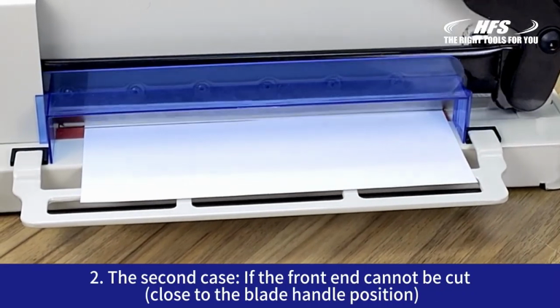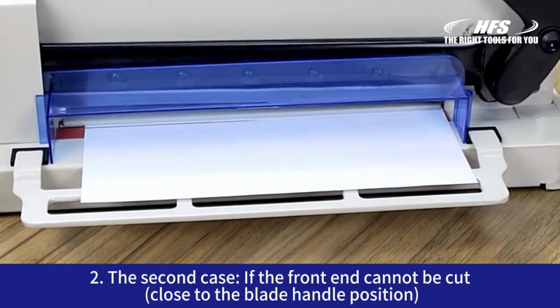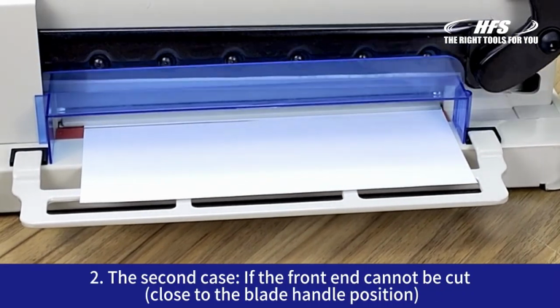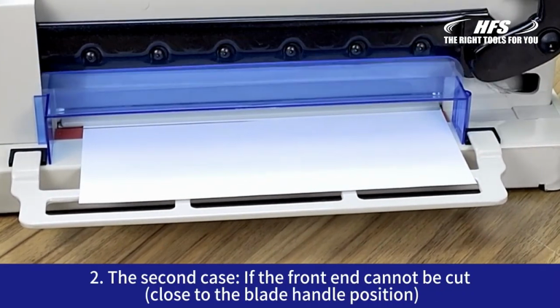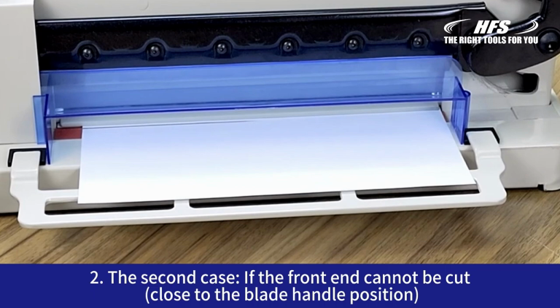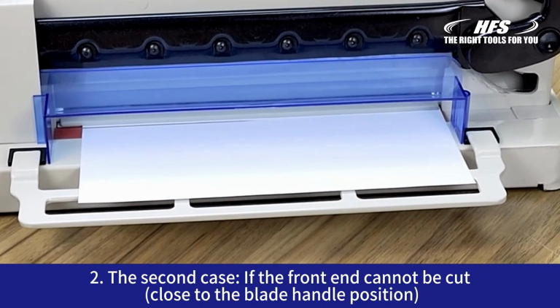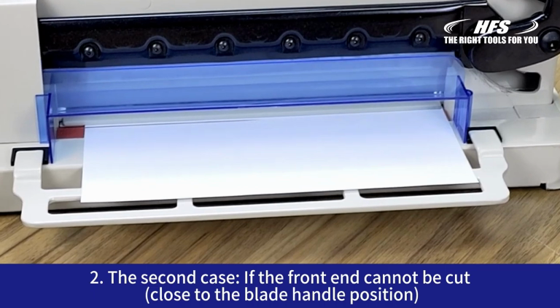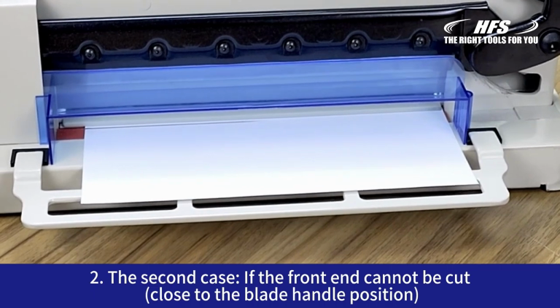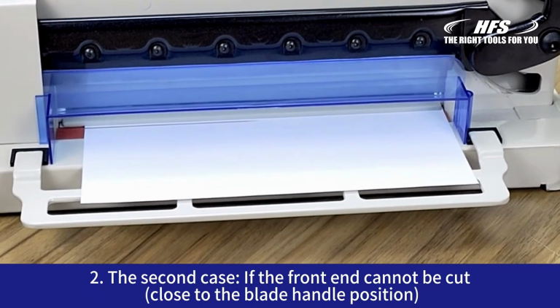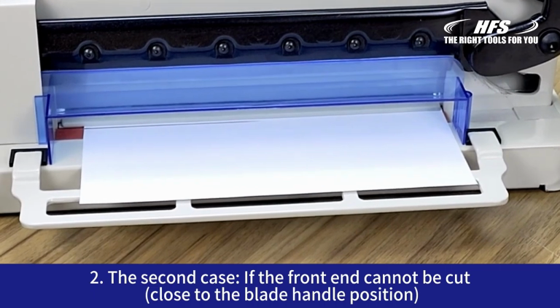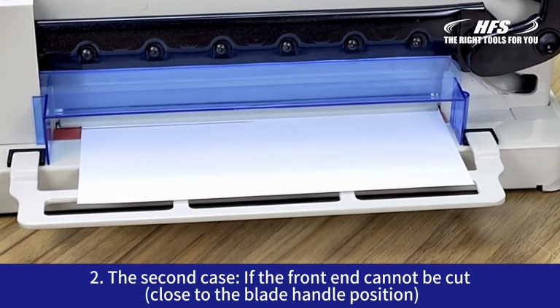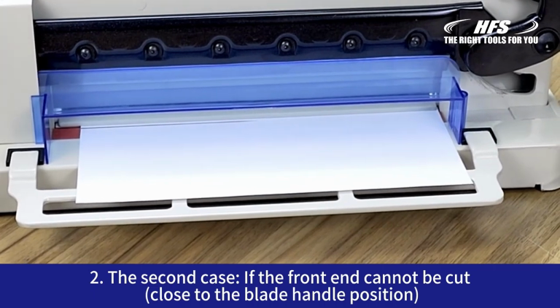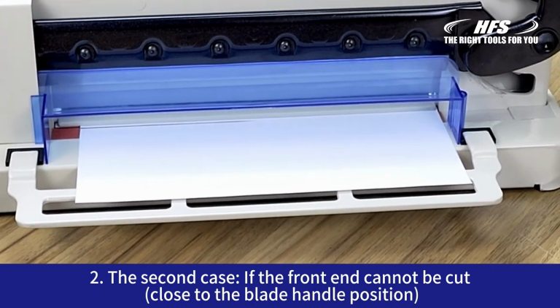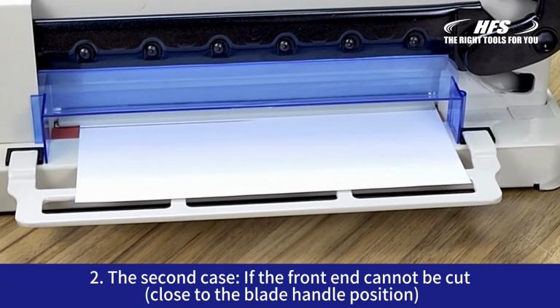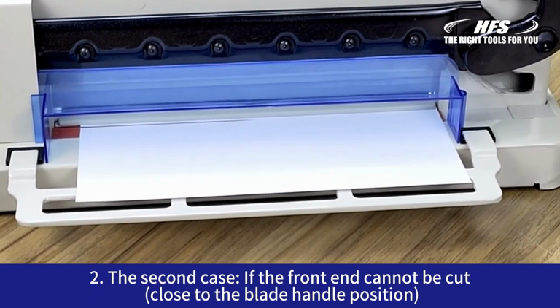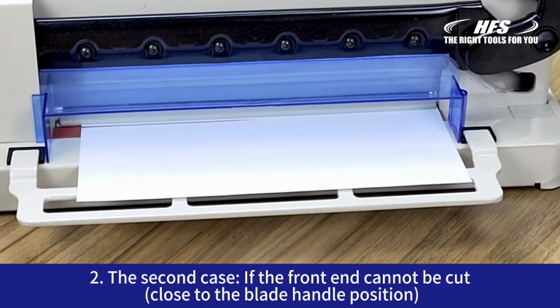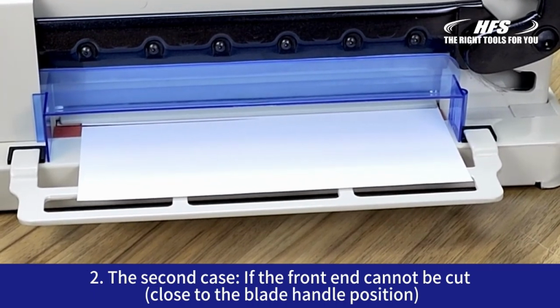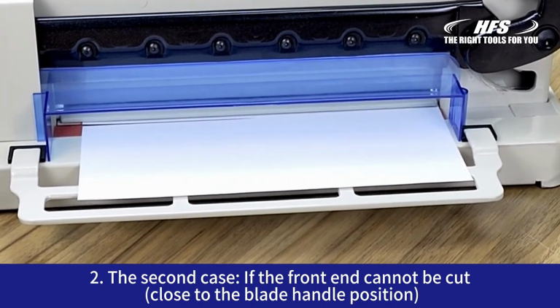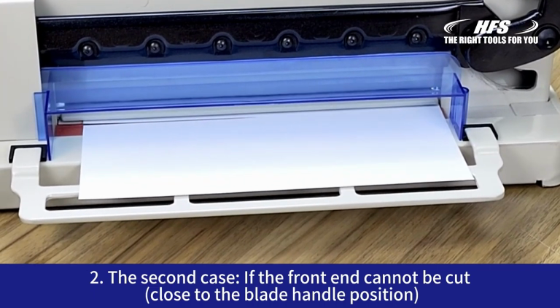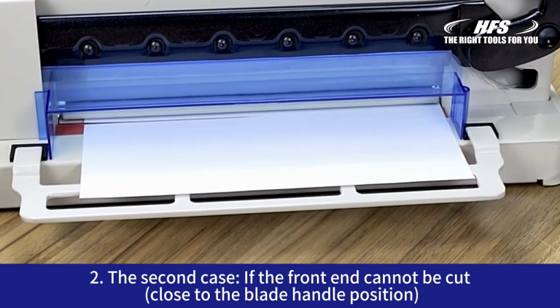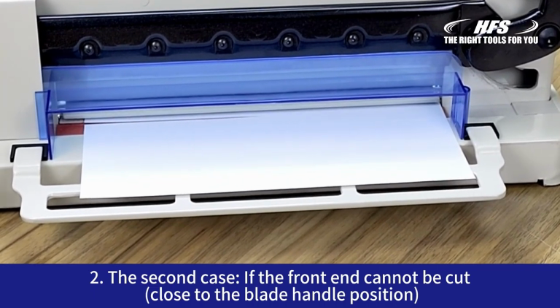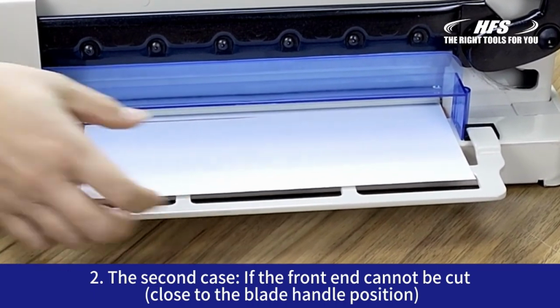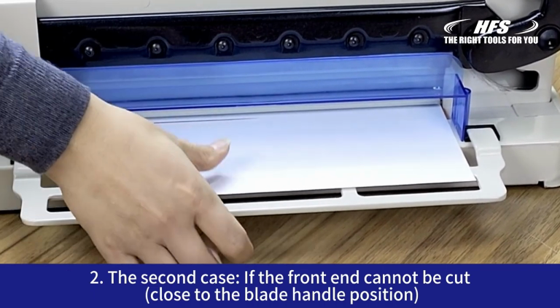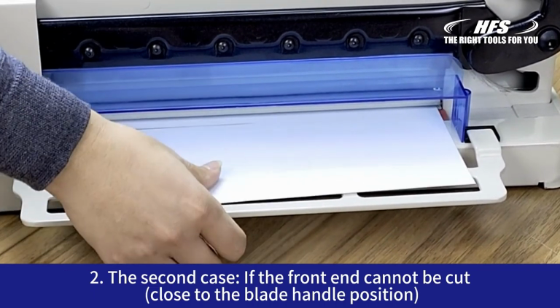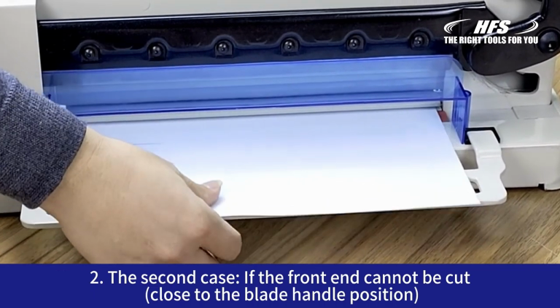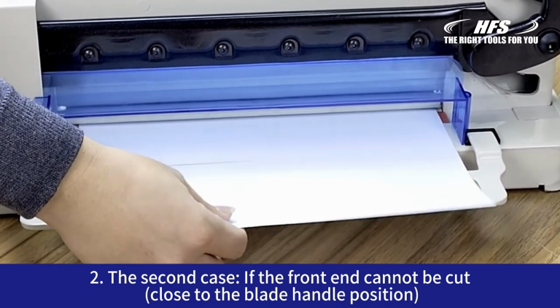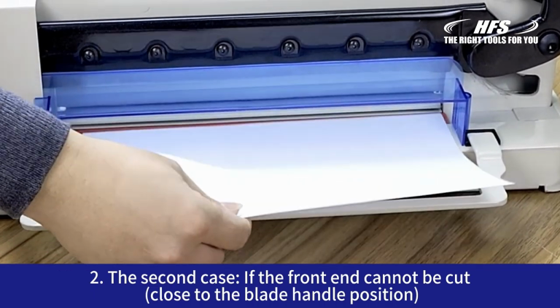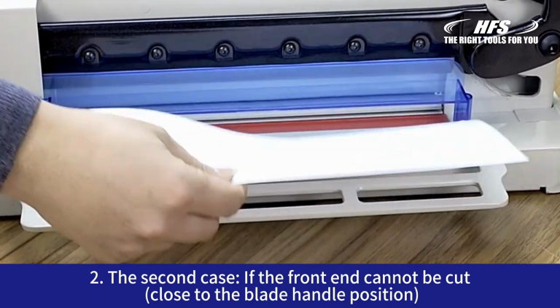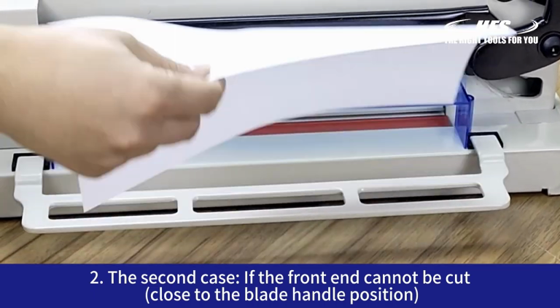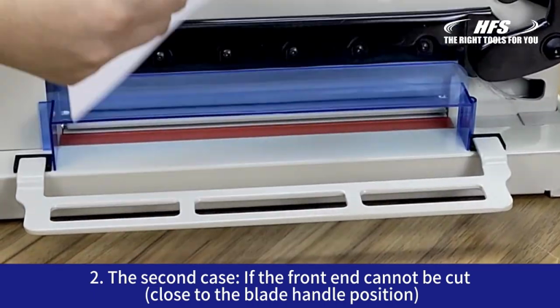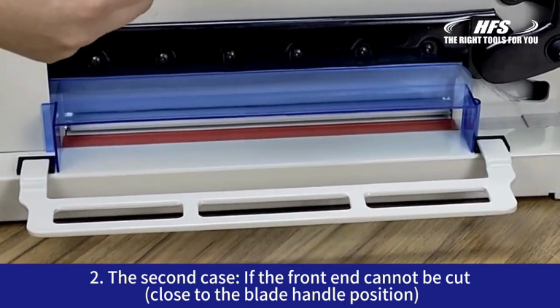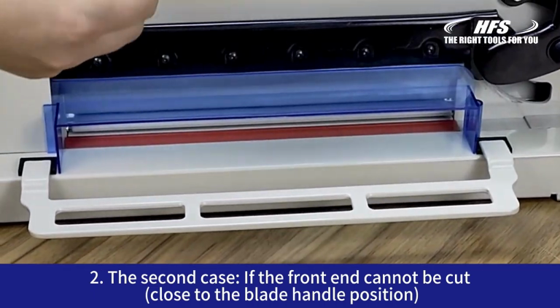For the second case, if the front end cannot be cut, which is close to the blade handle position.